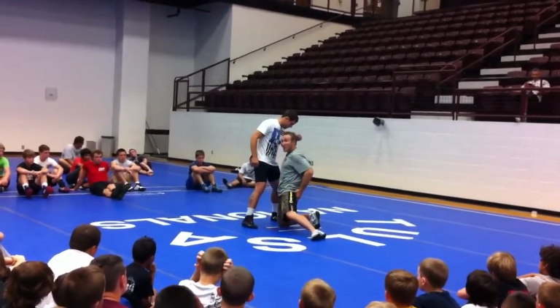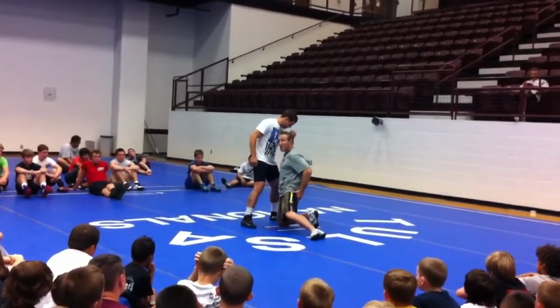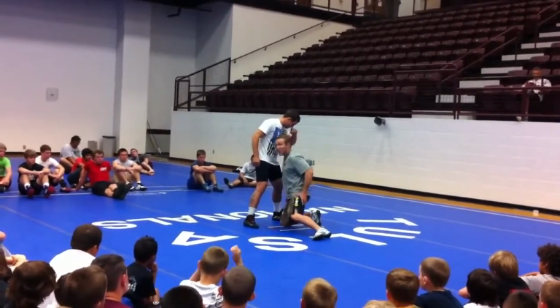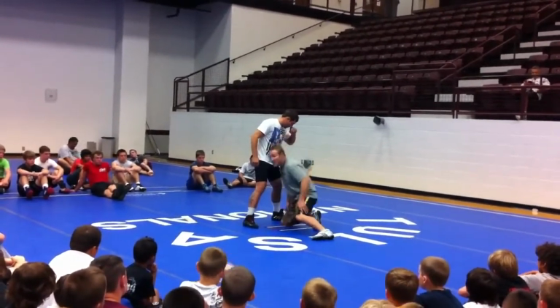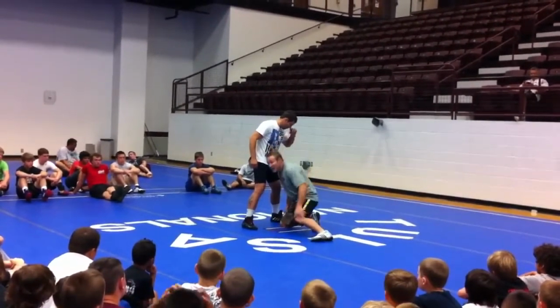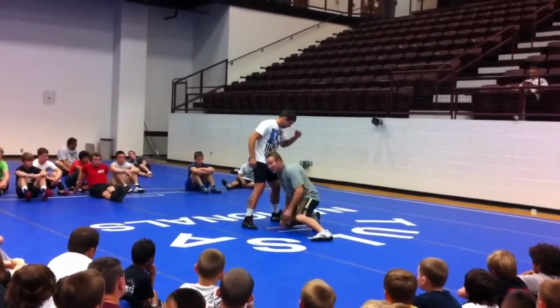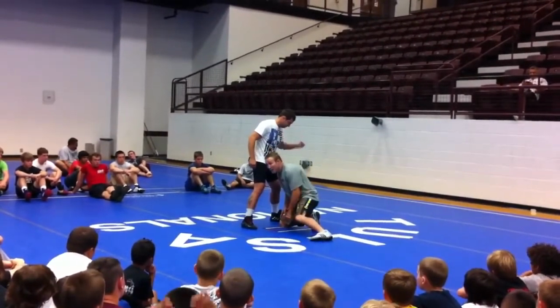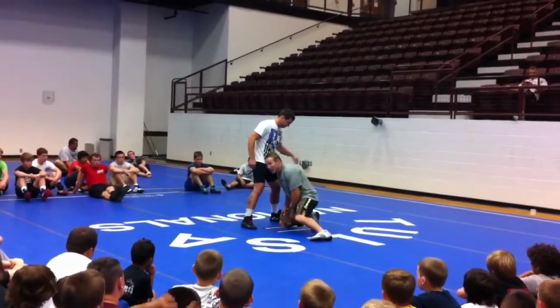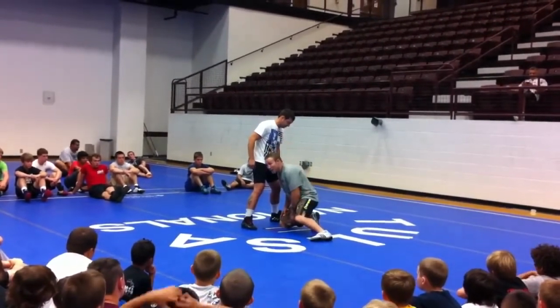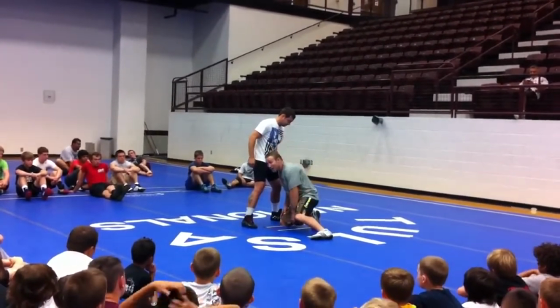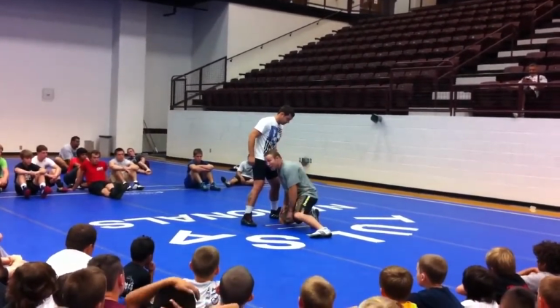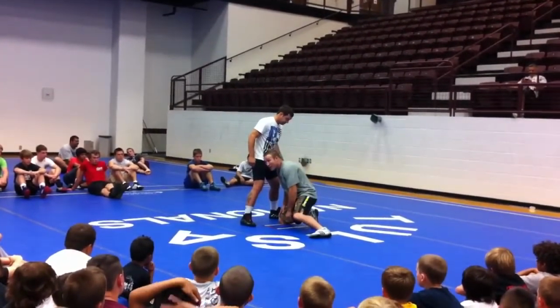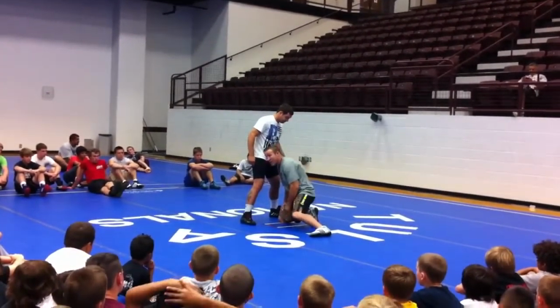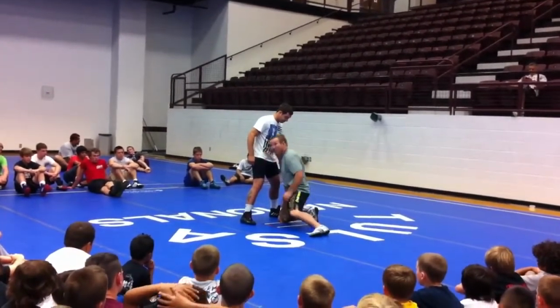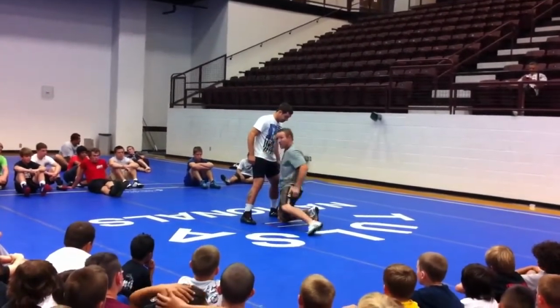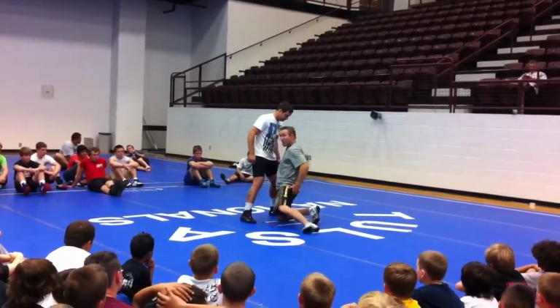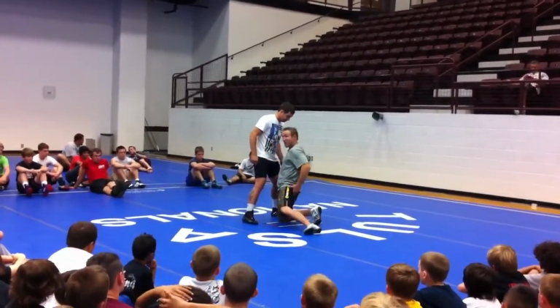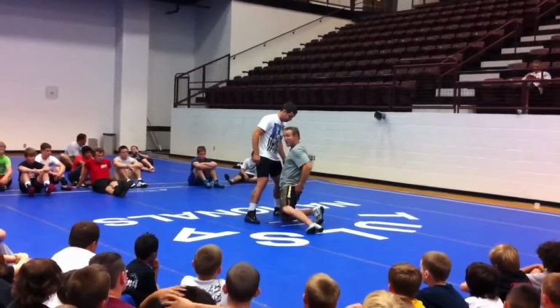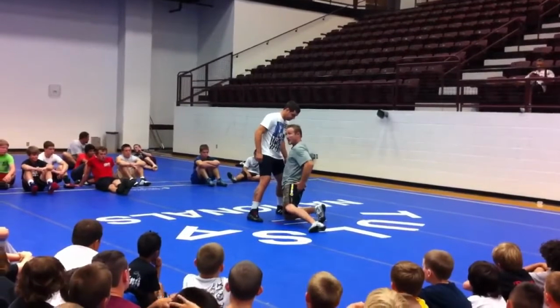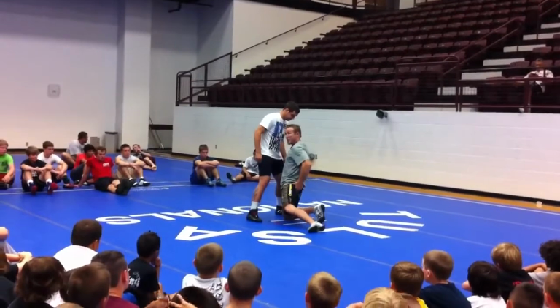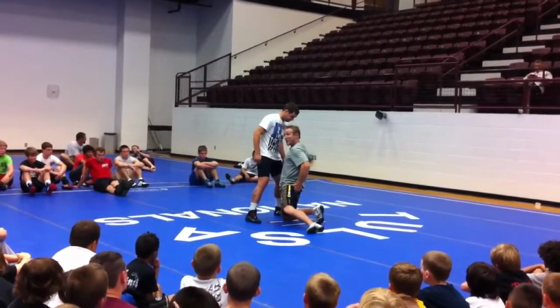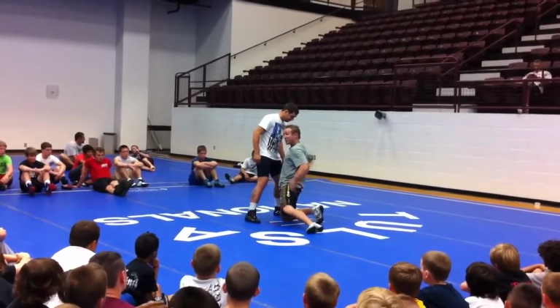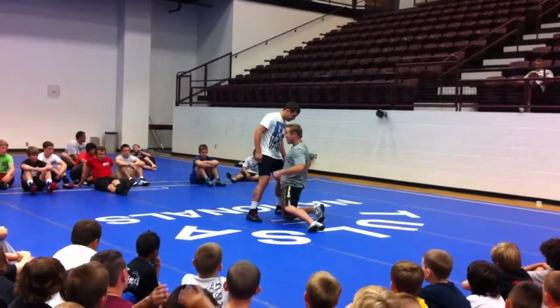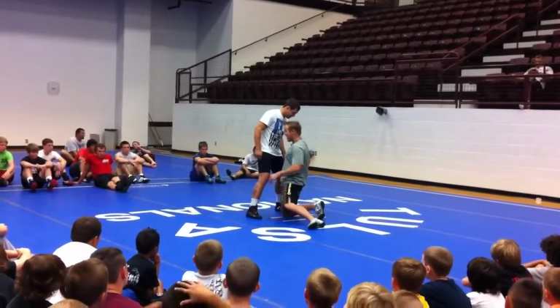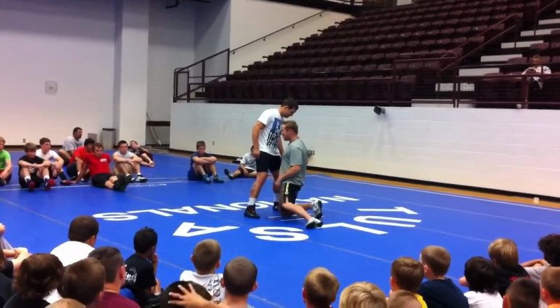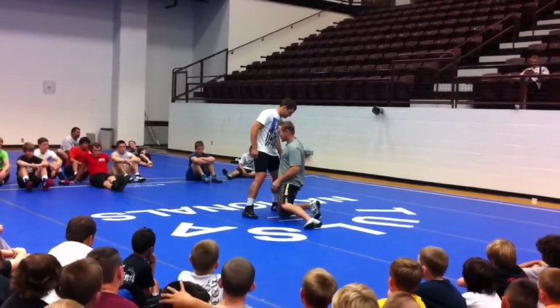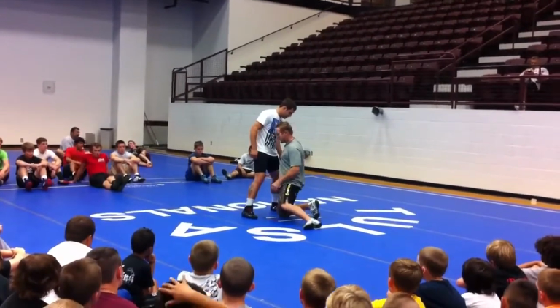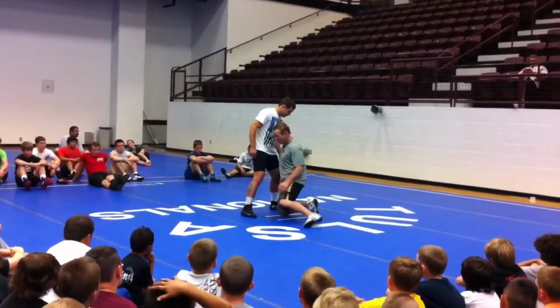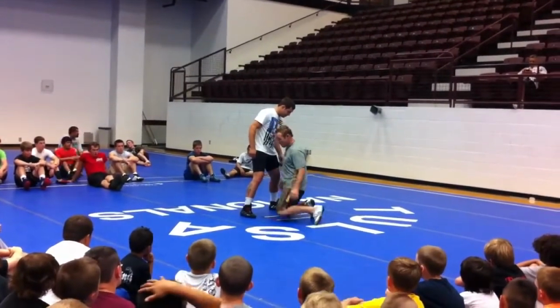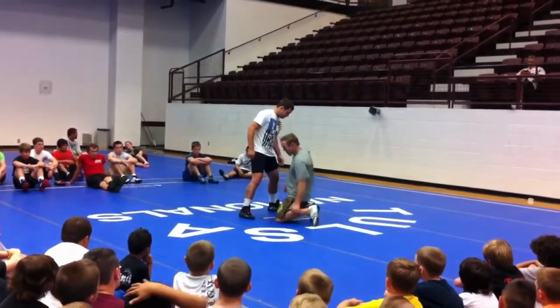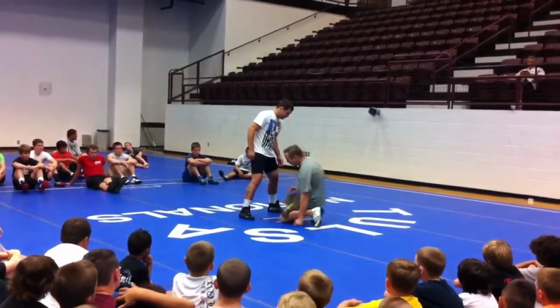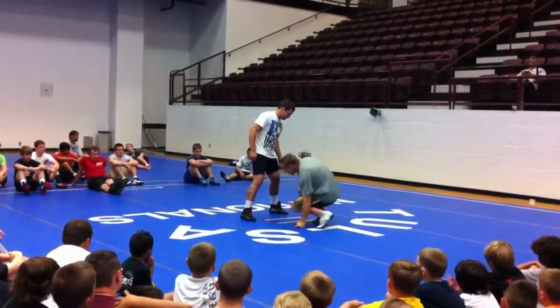My butt's not out behind me — my butt's in, my hips are in, my head and chest are up.